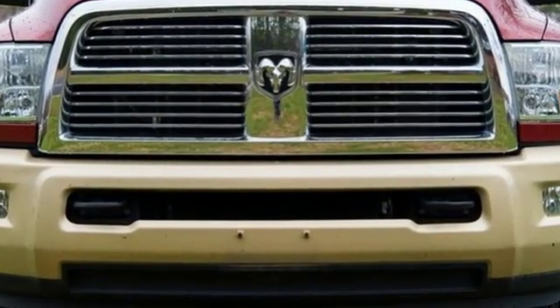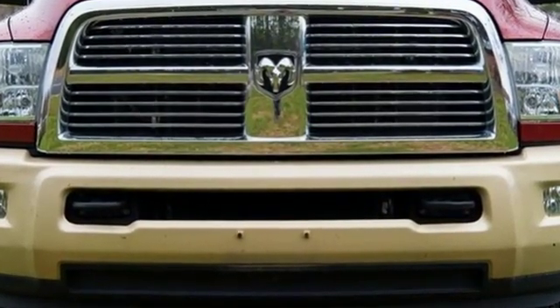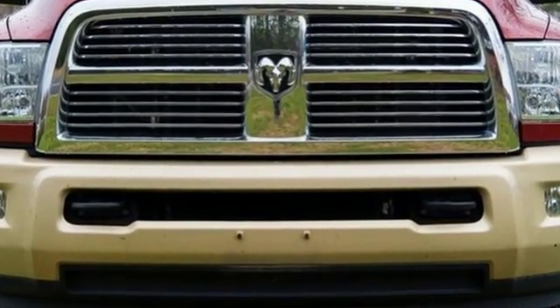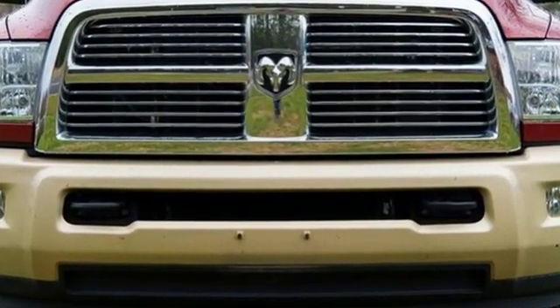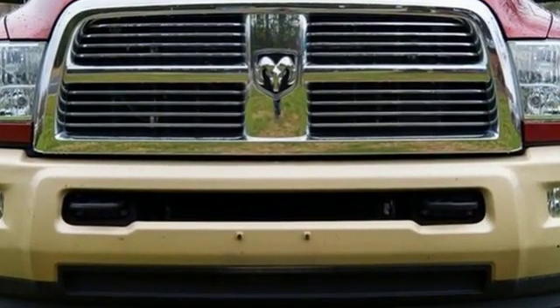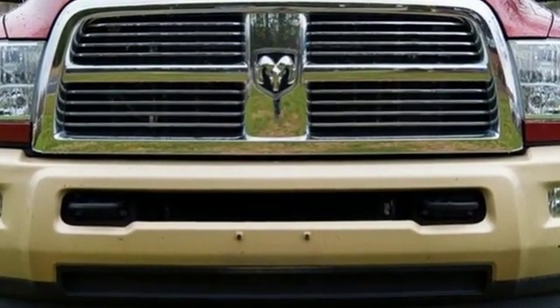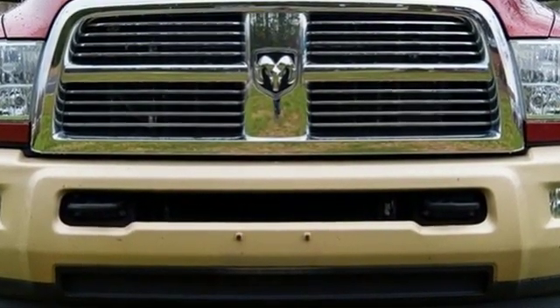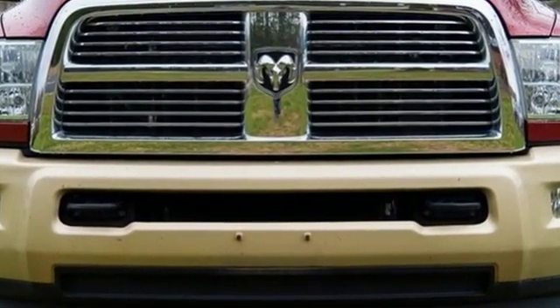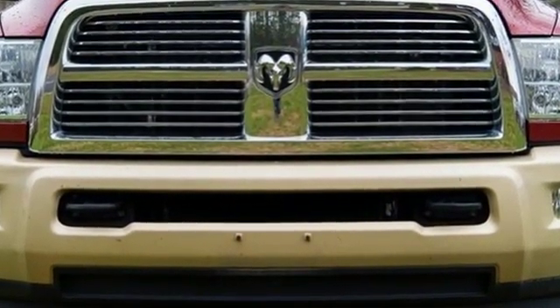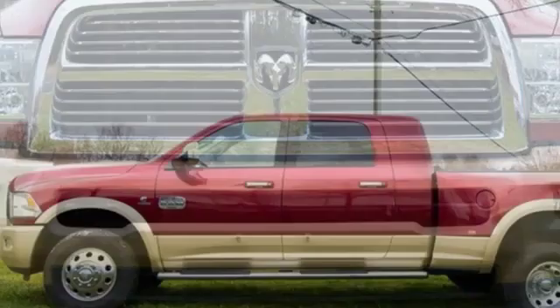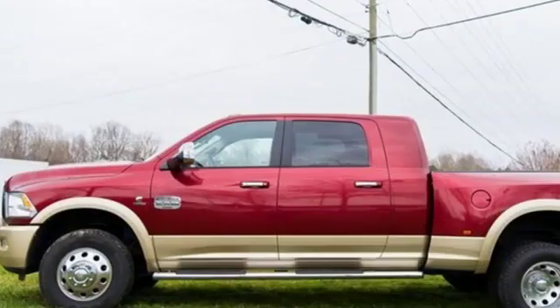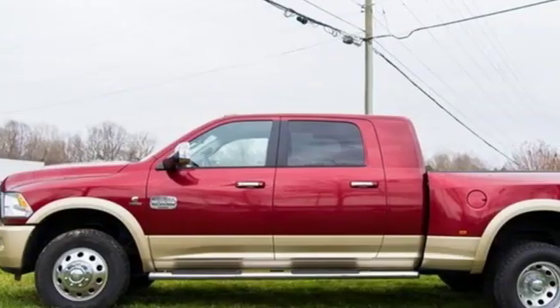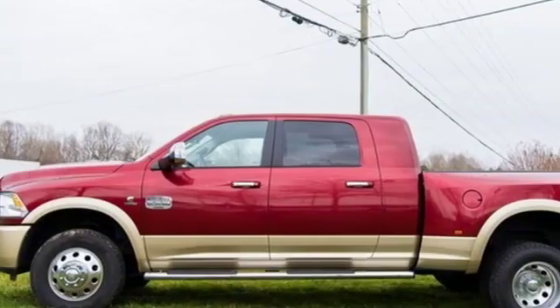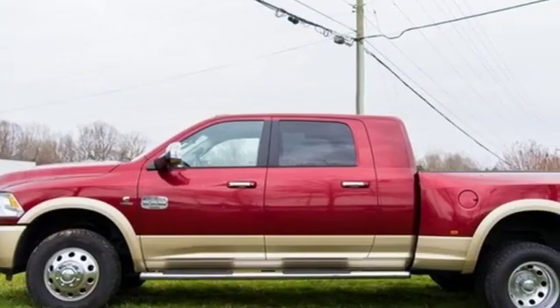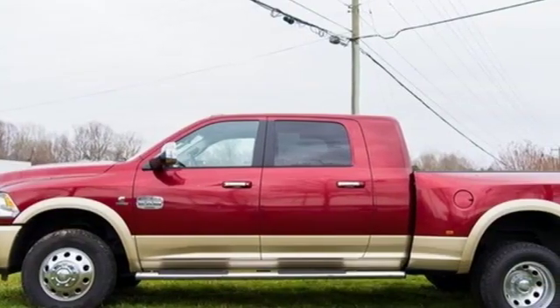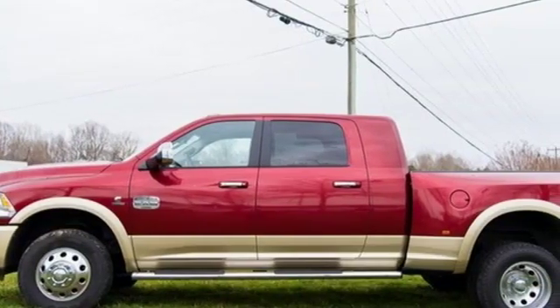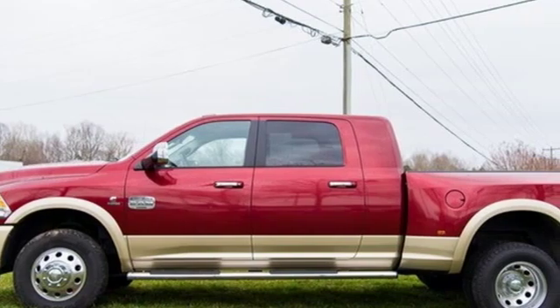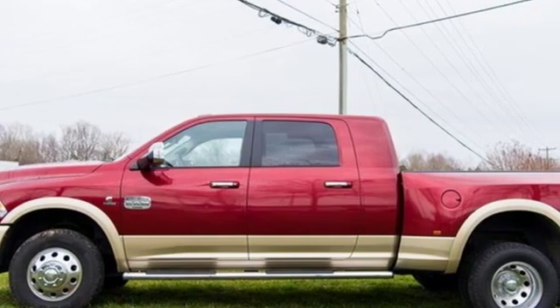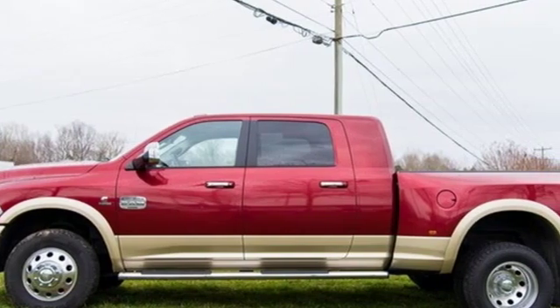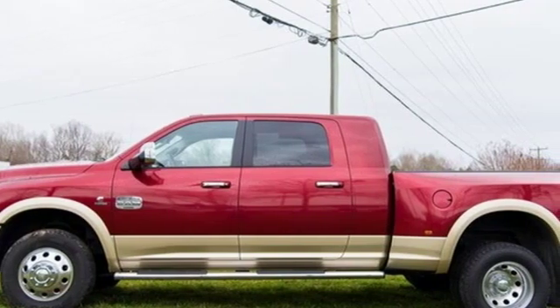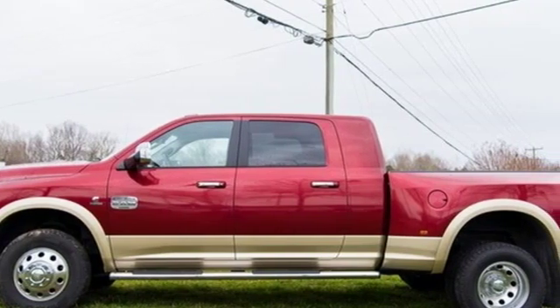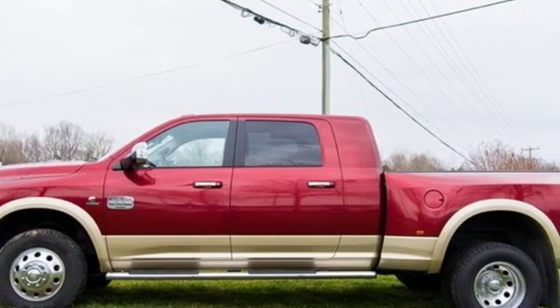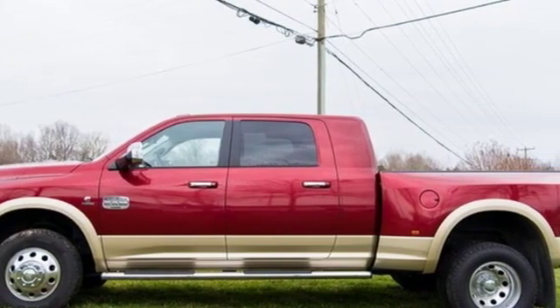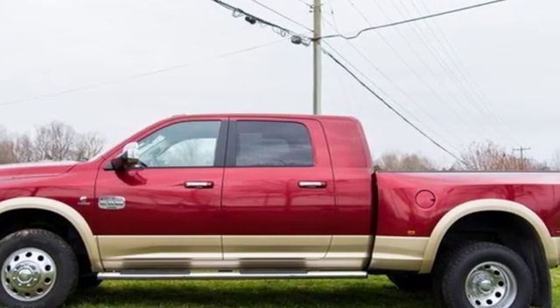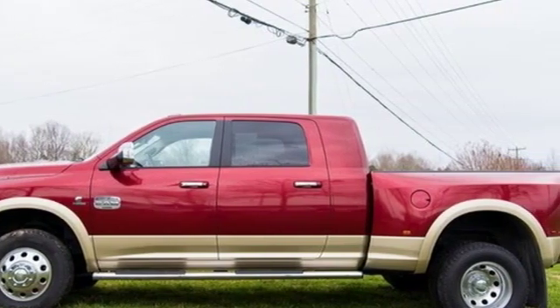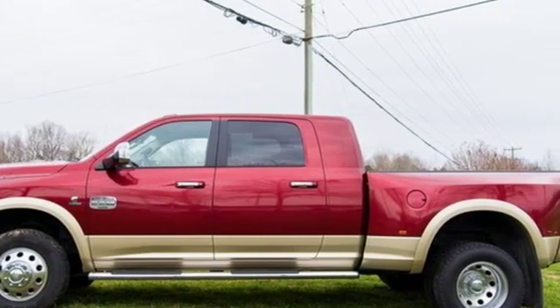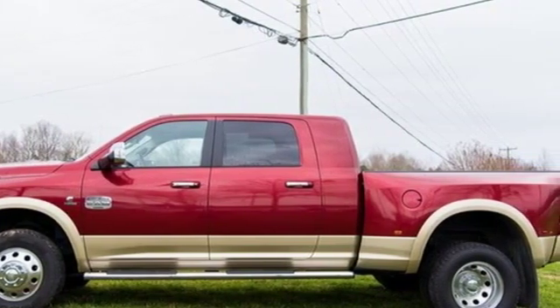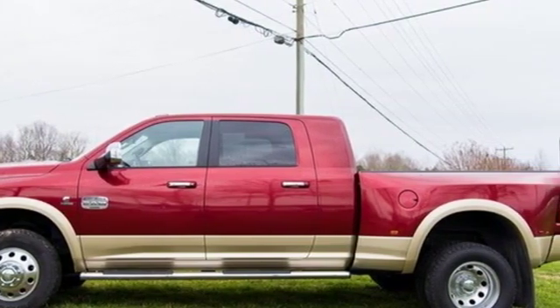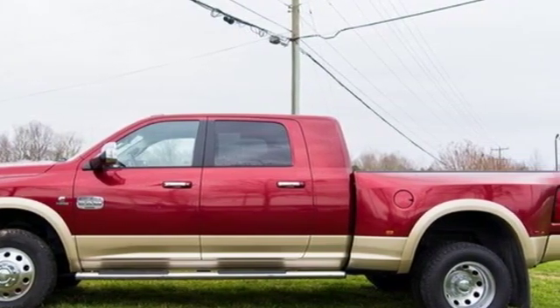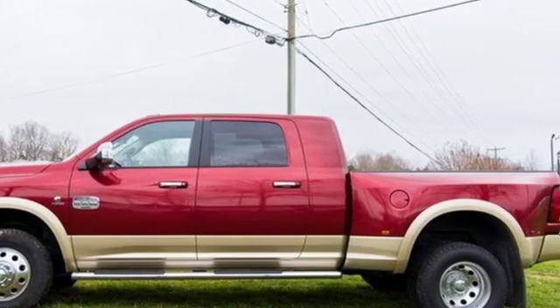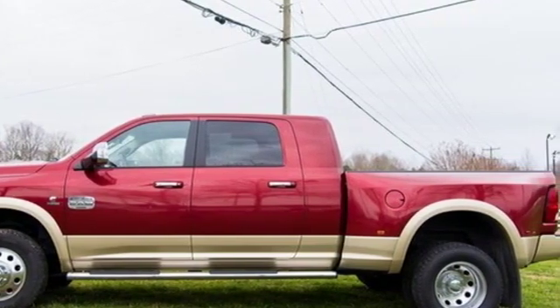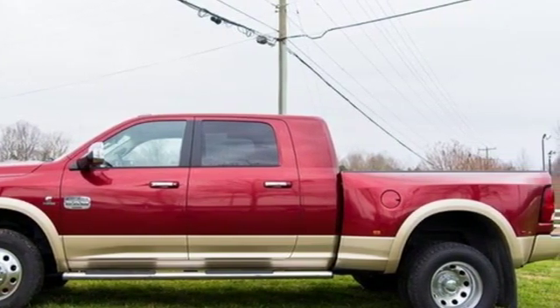Engineered to get things done, engineered to be a Ram. Stop in for a test drive and make it yours today.